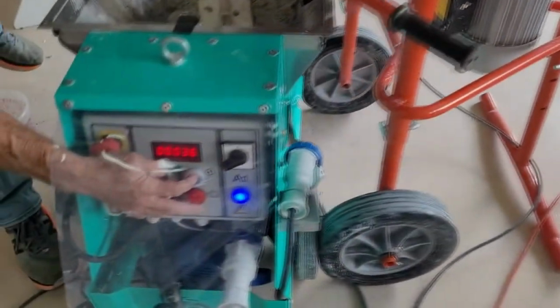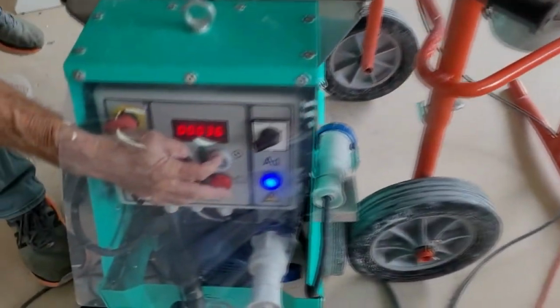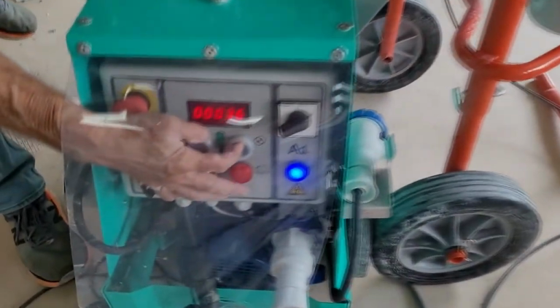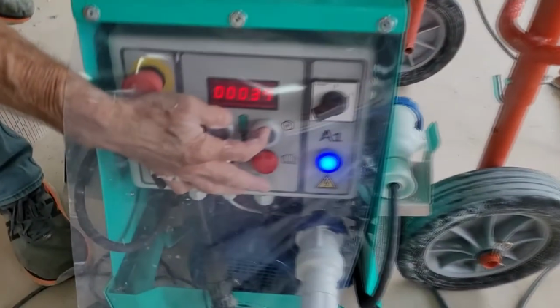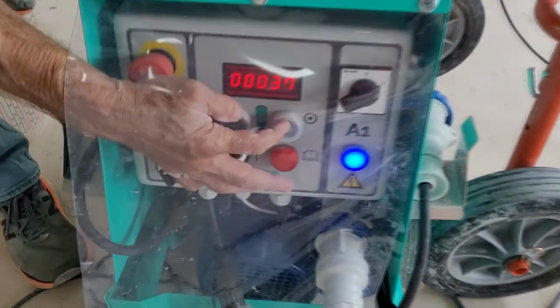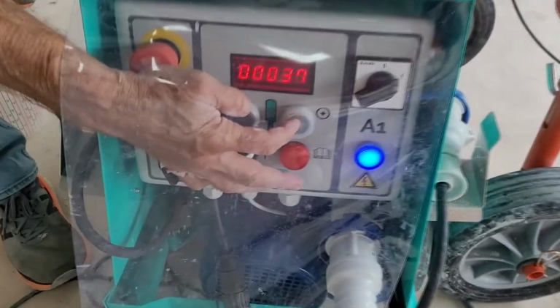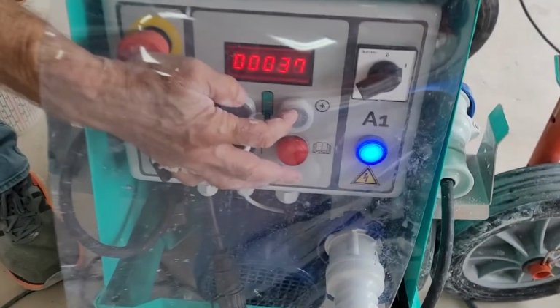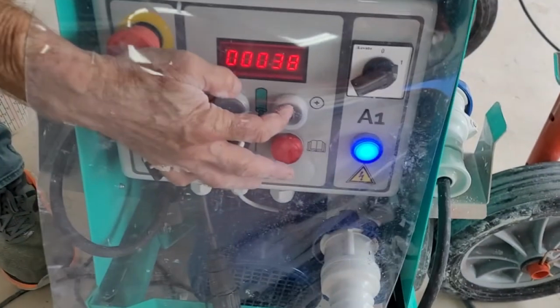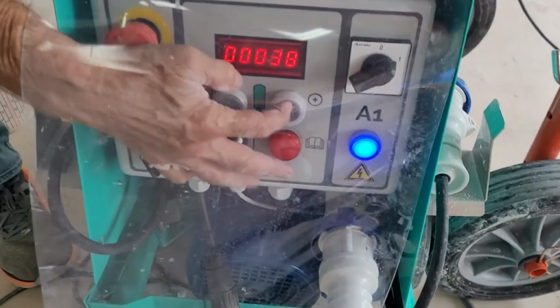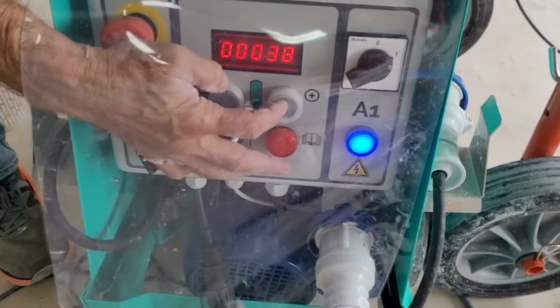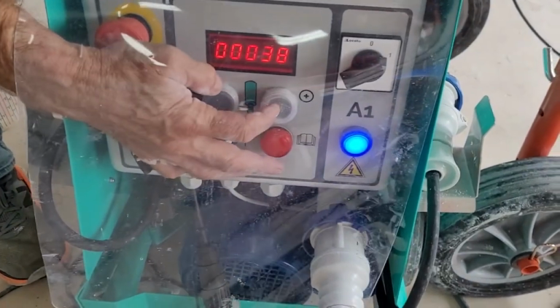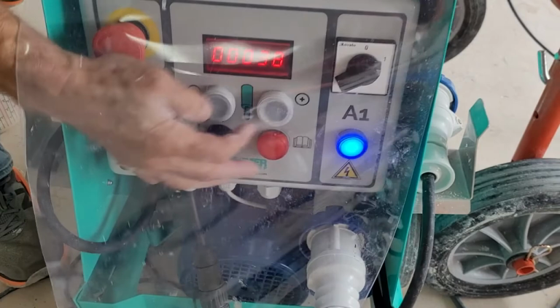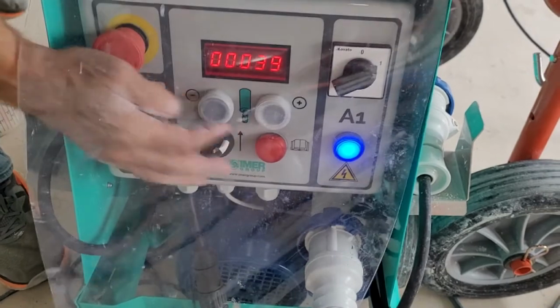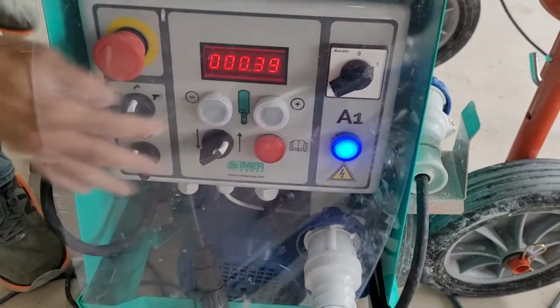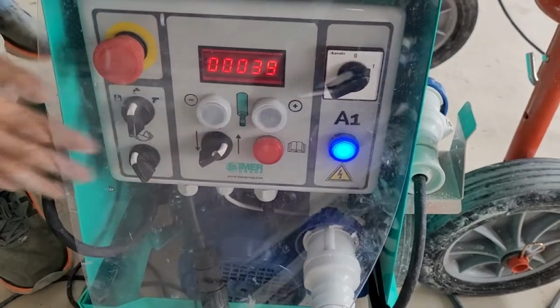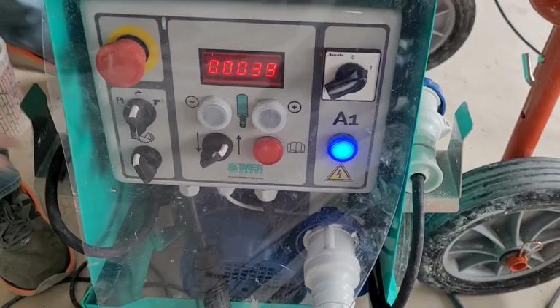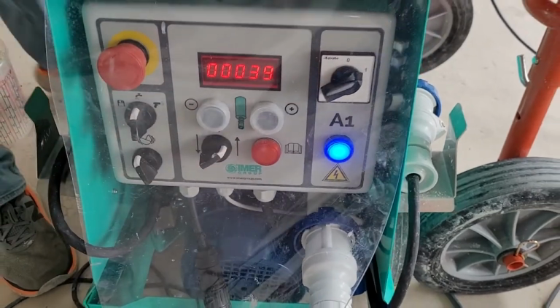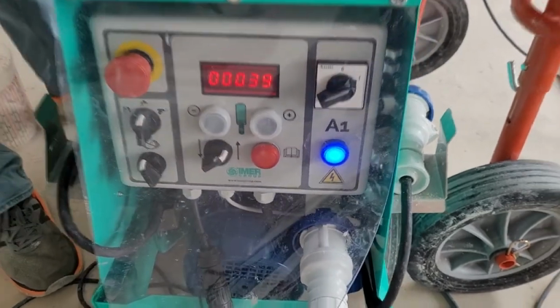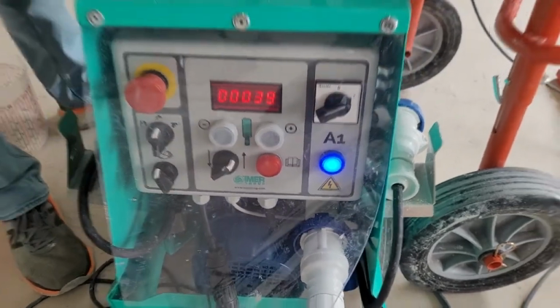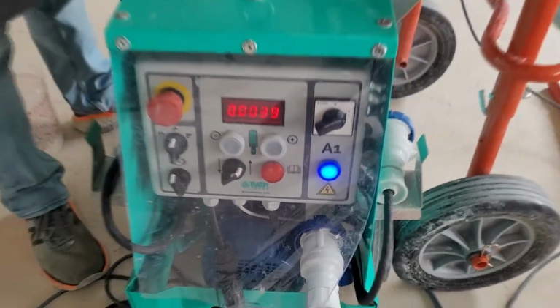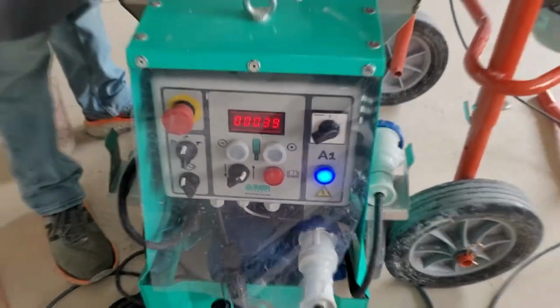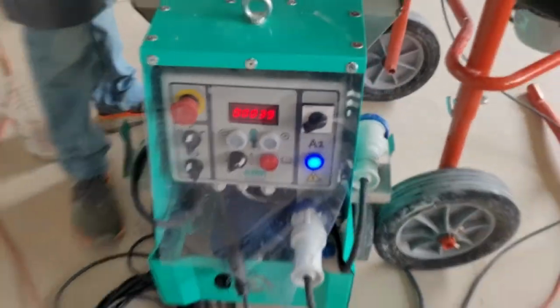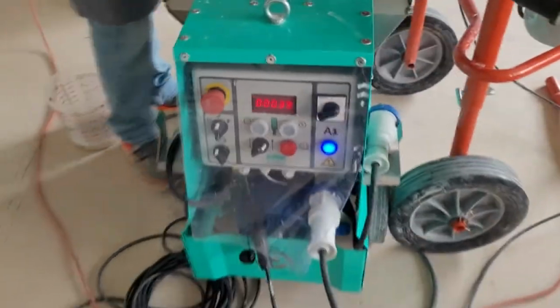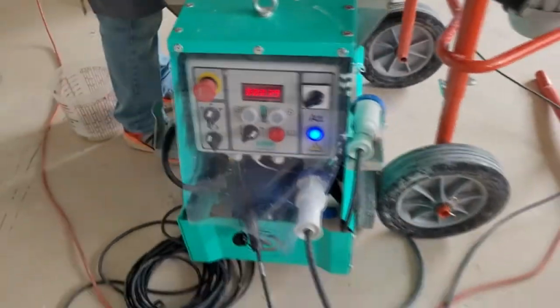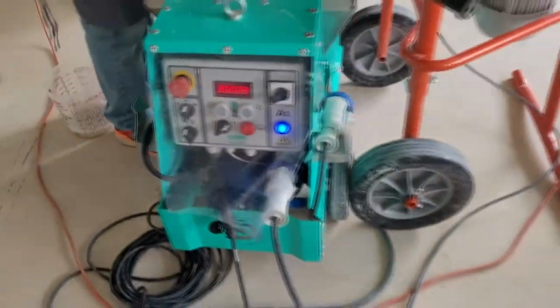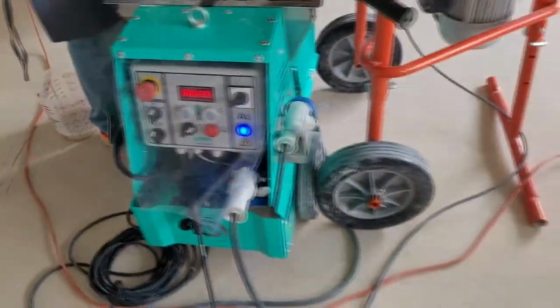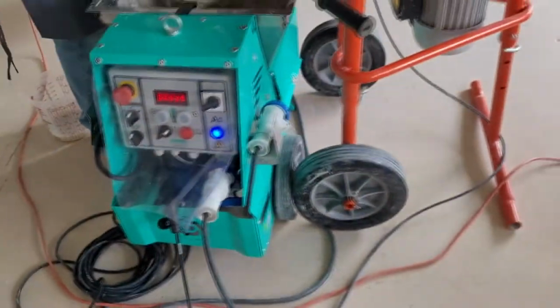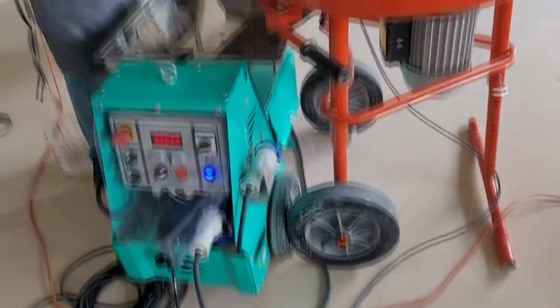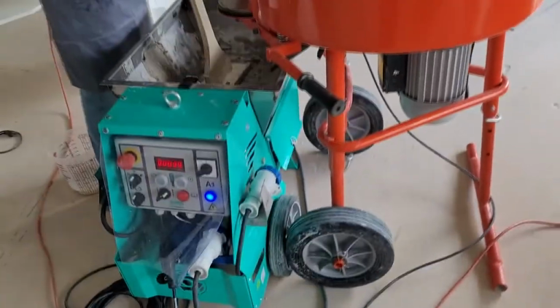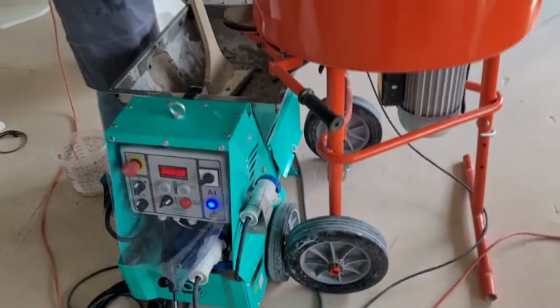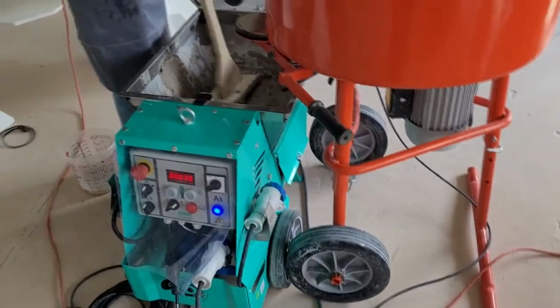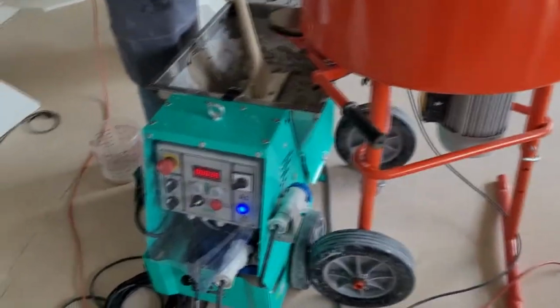As you can see here, the pump operator is changing the speed to make sure that the print is going well.